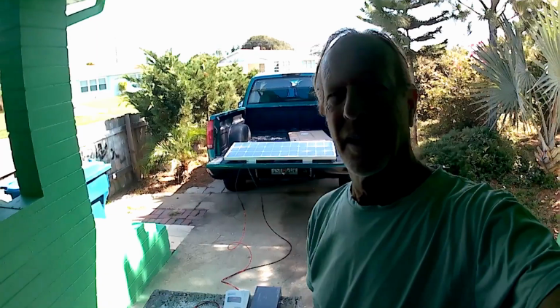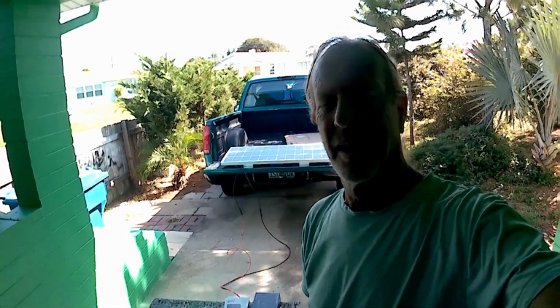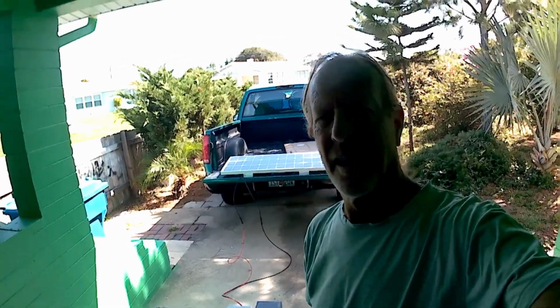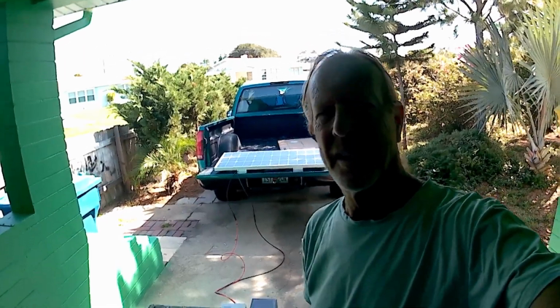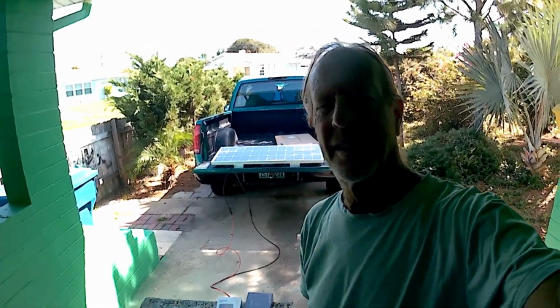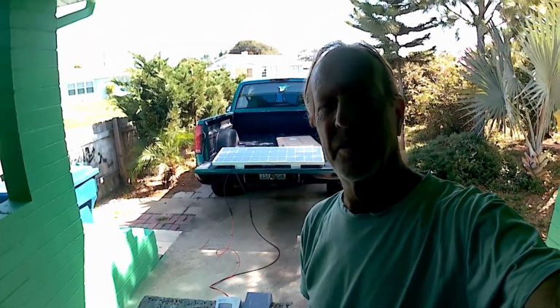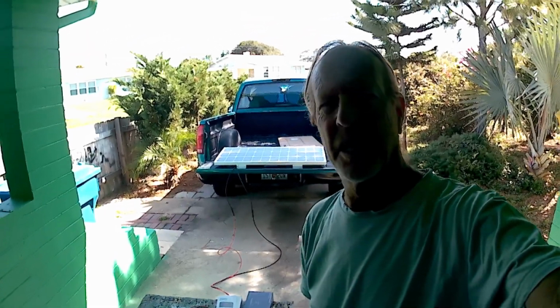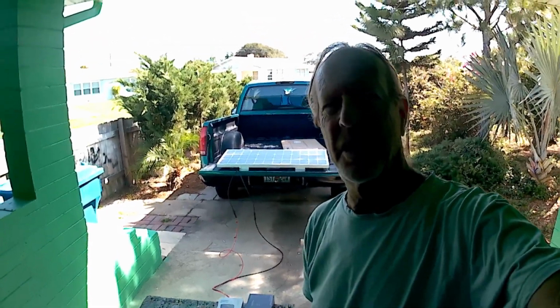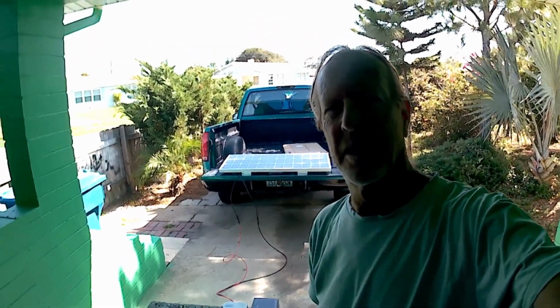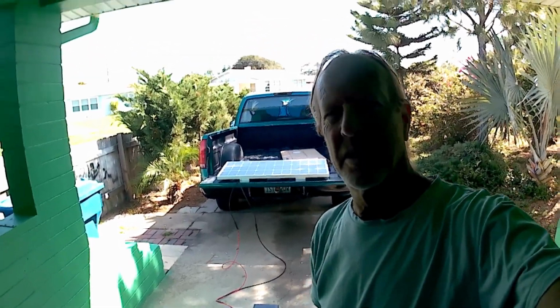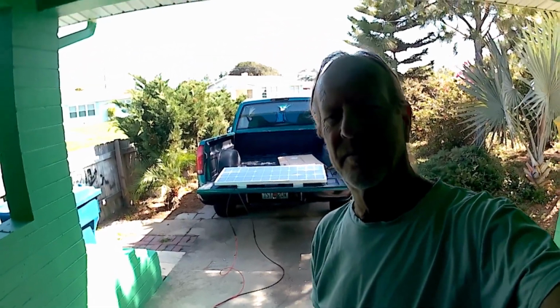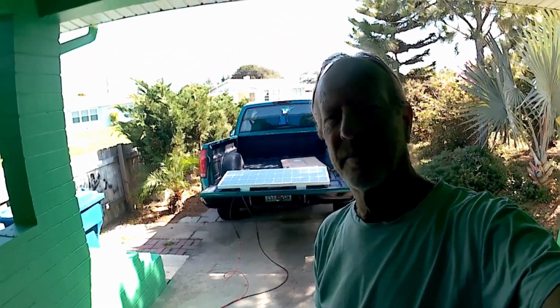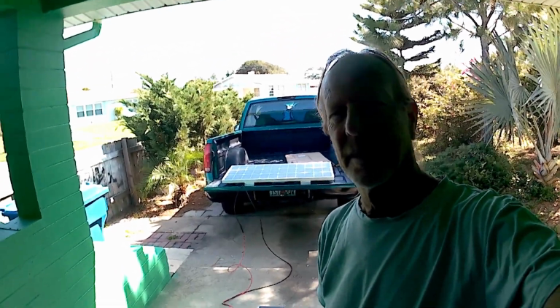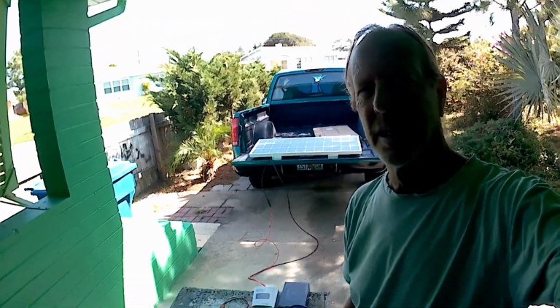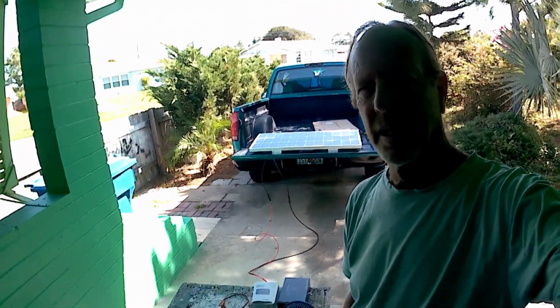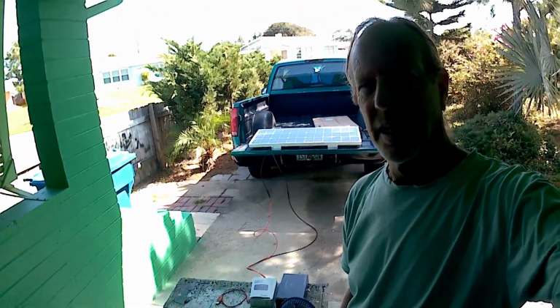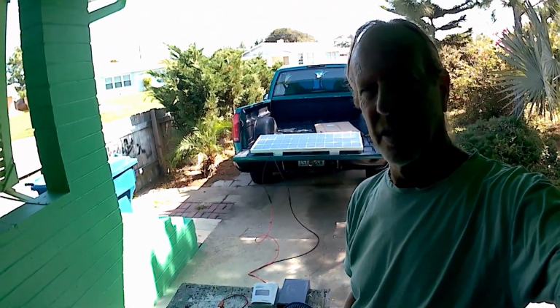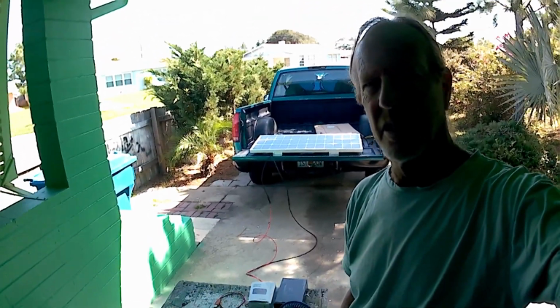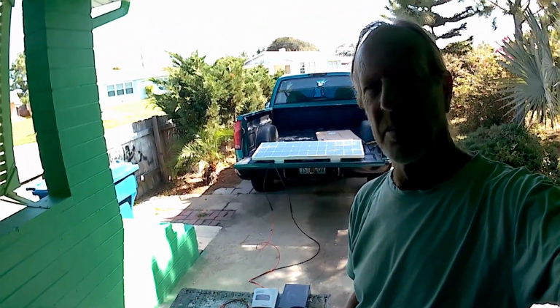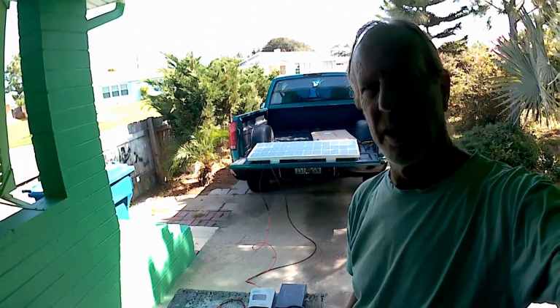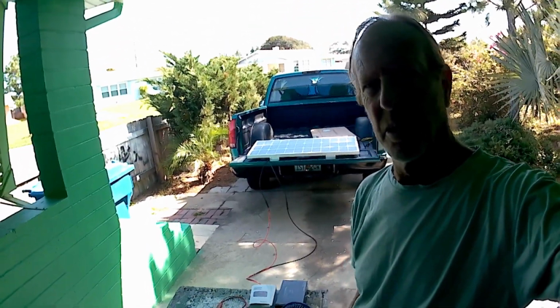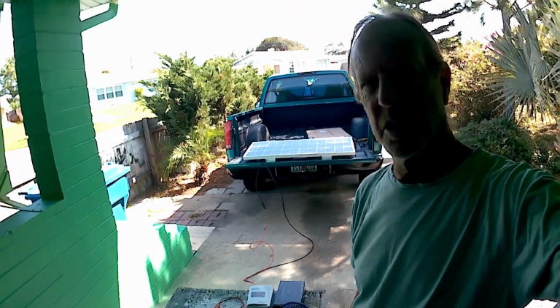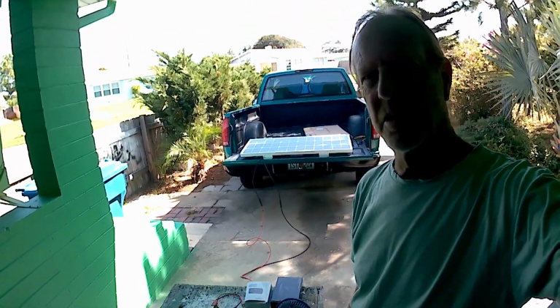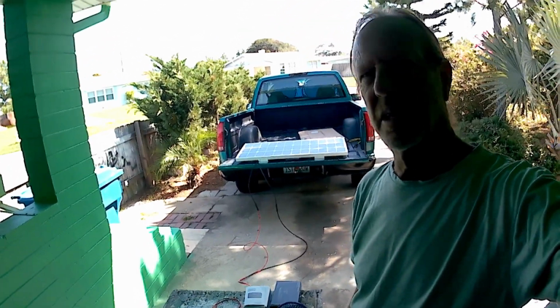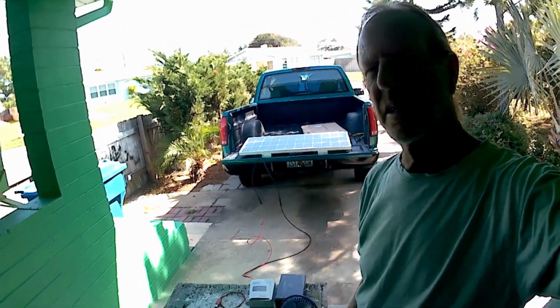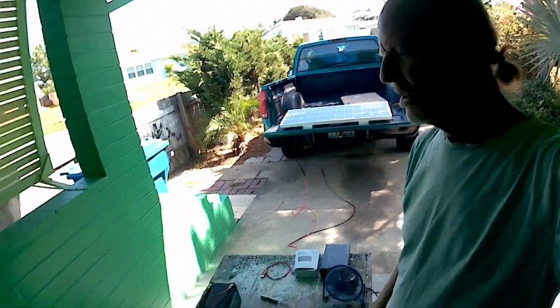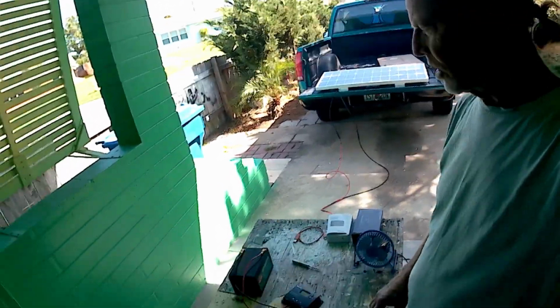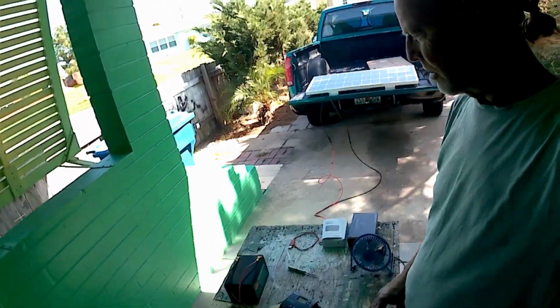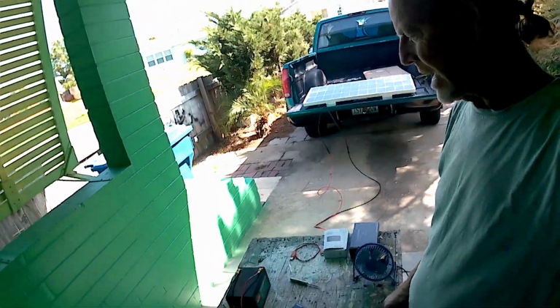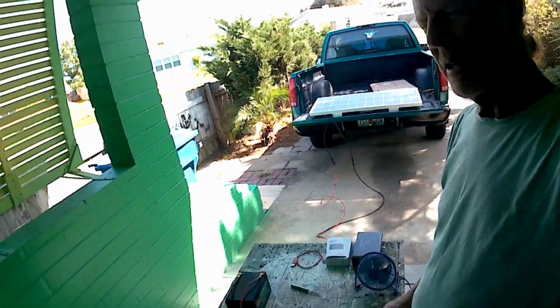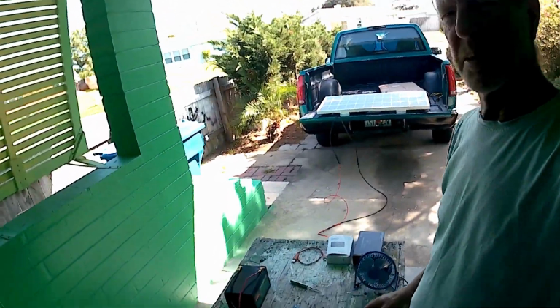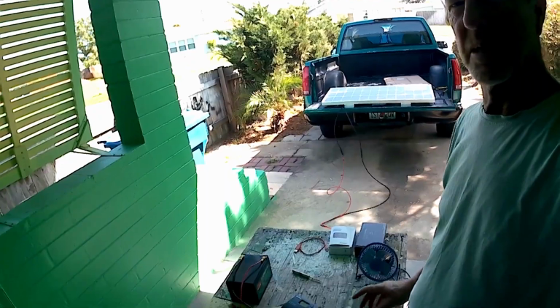Hi, I'm Dennis Hanson, and this is my emergency solar backup system.